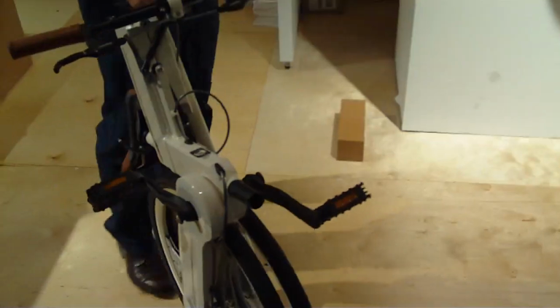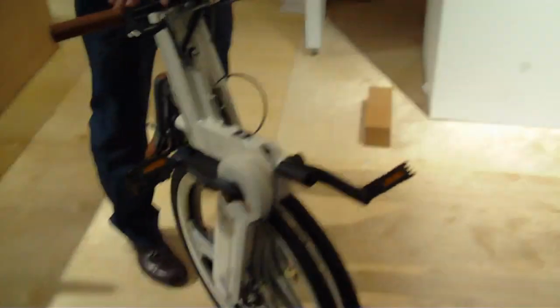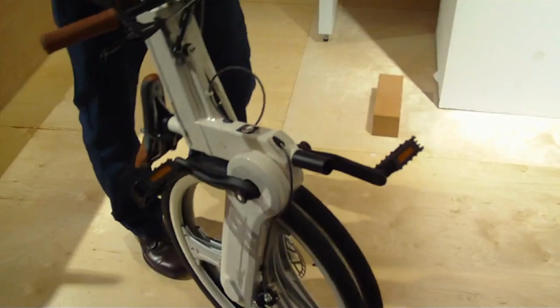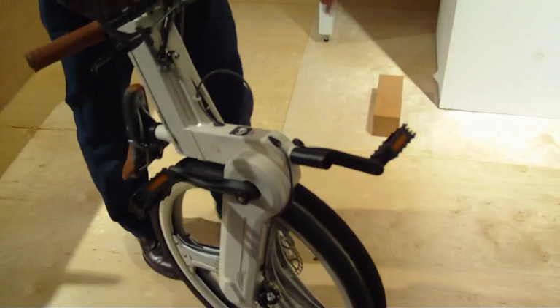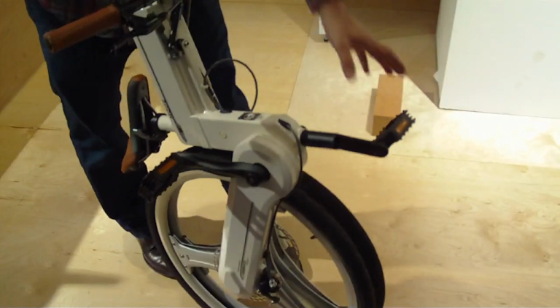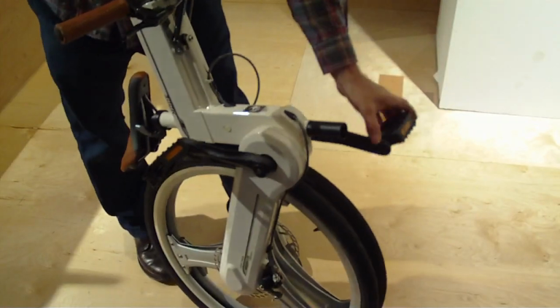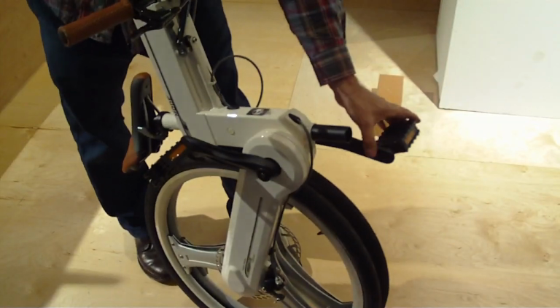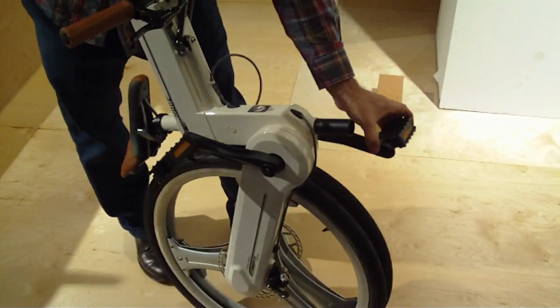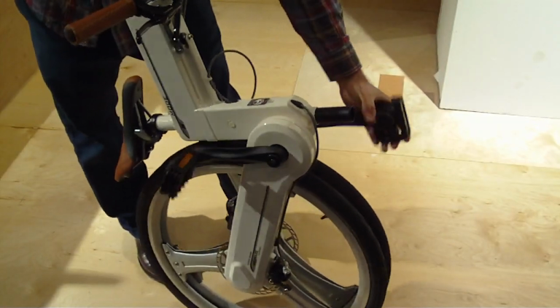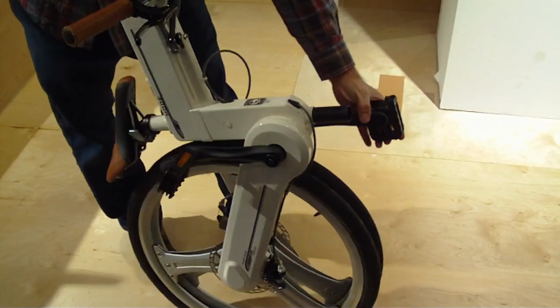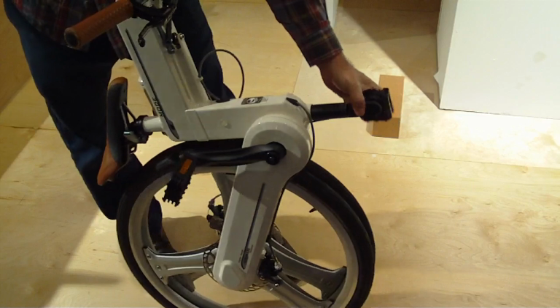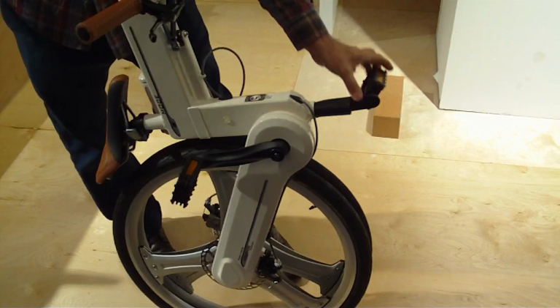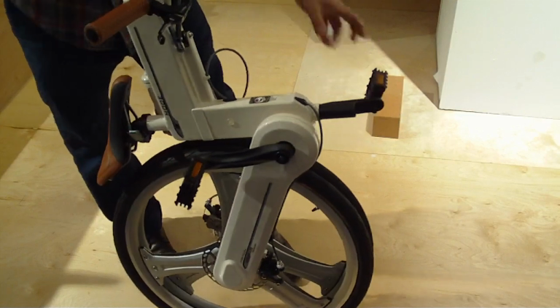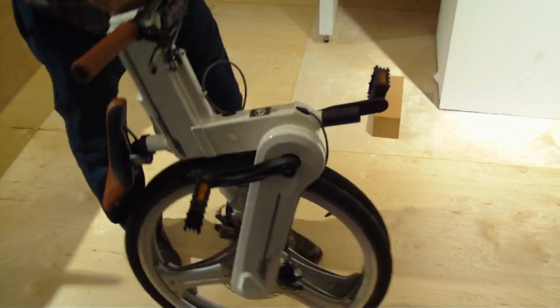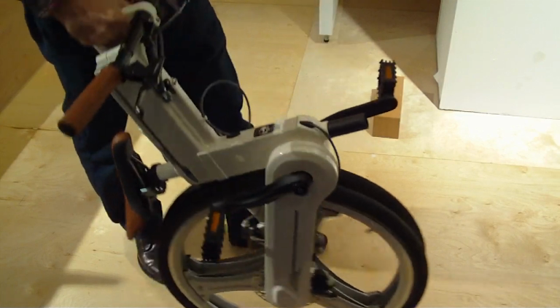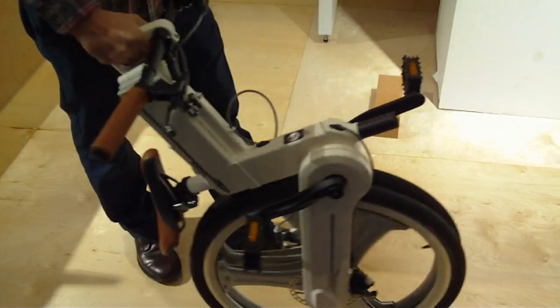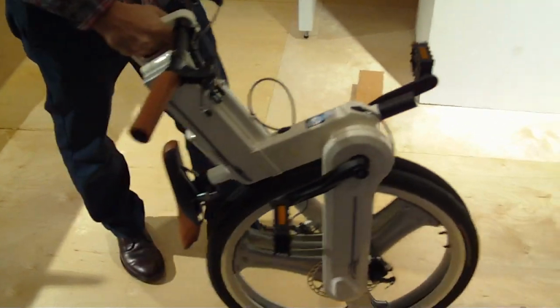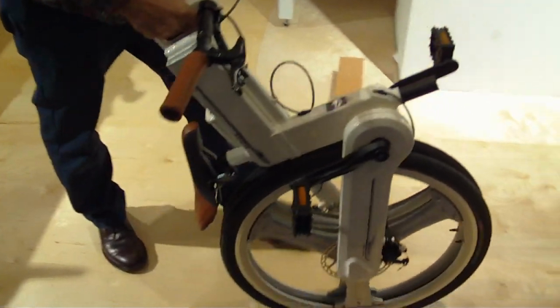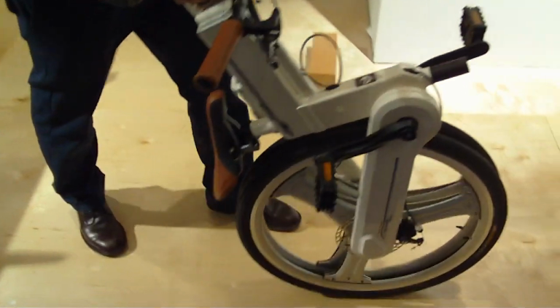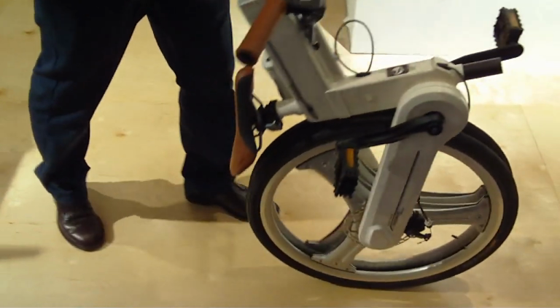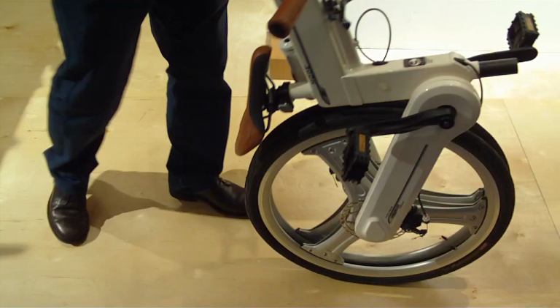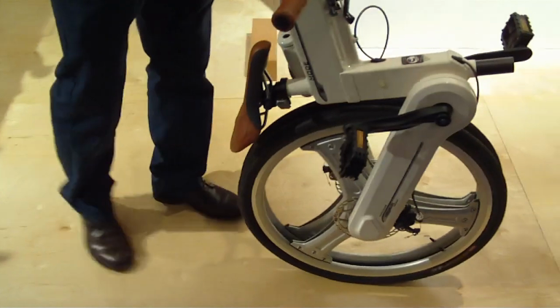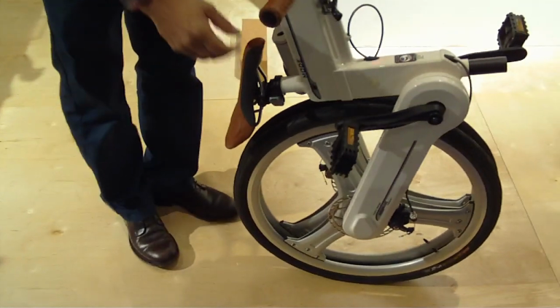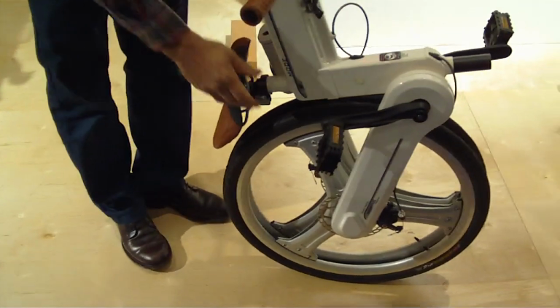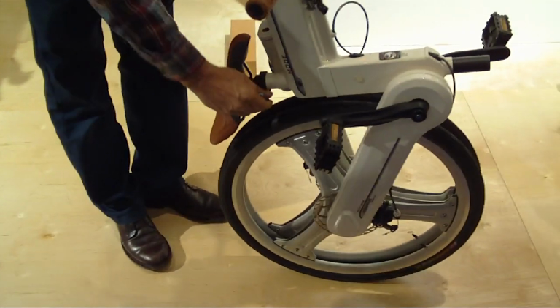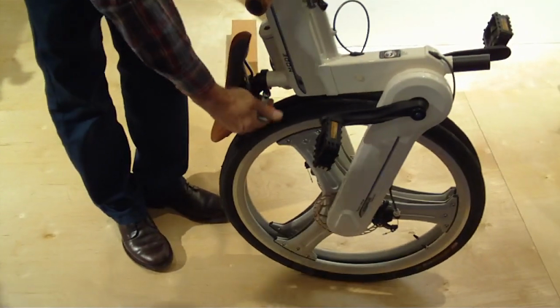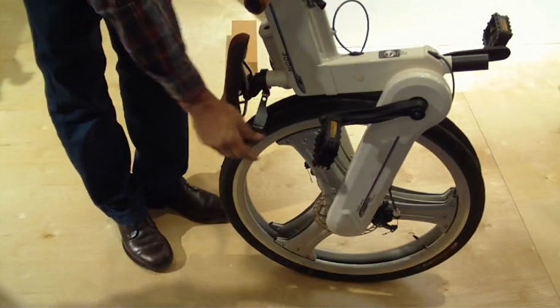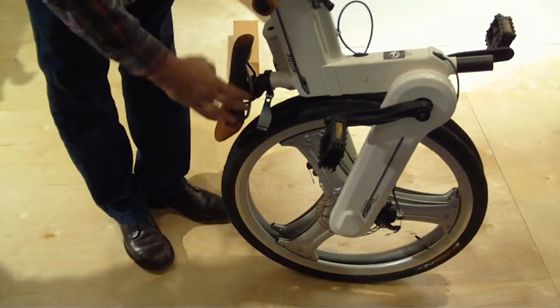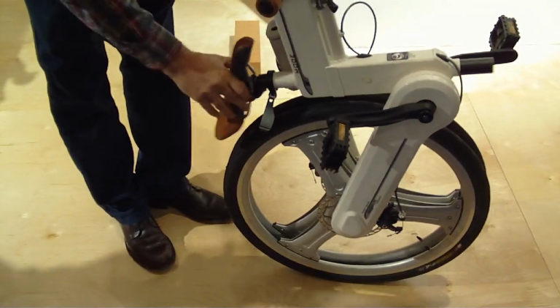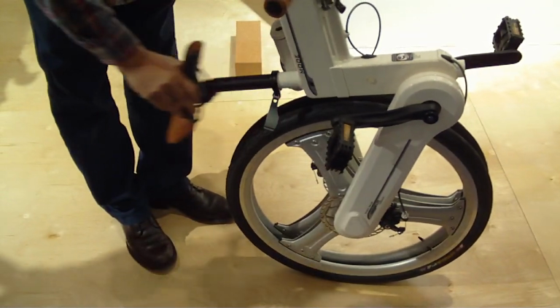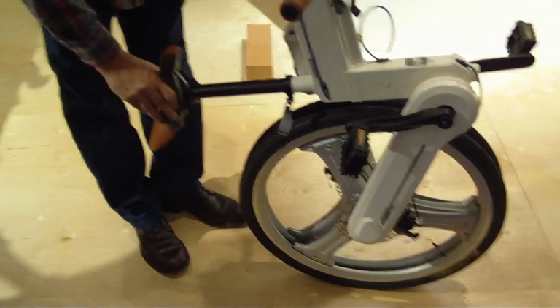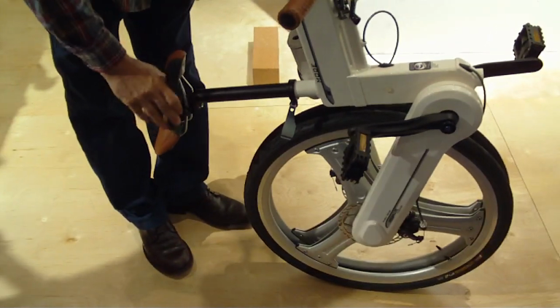Handlebars fold down, pedals fold. Does it come with a traveling bag like the Strida? It doesn't yet, although we're developing it.